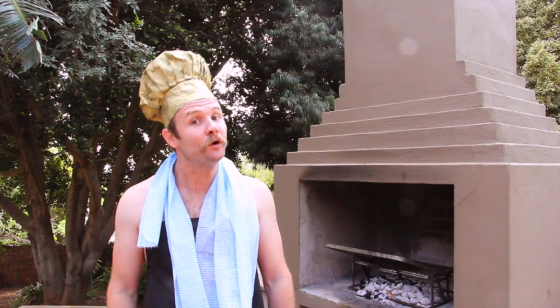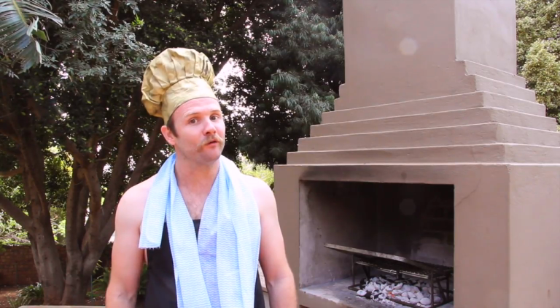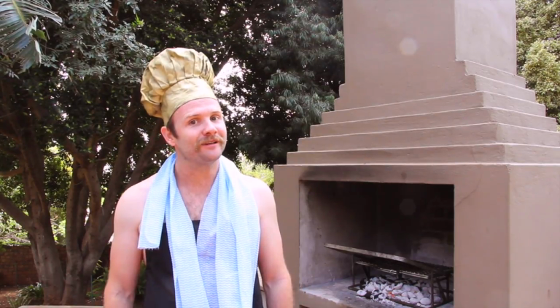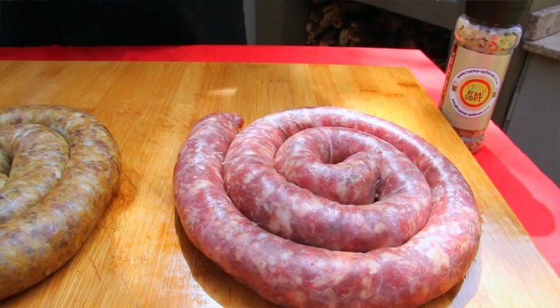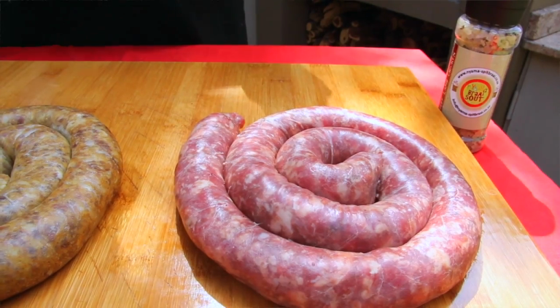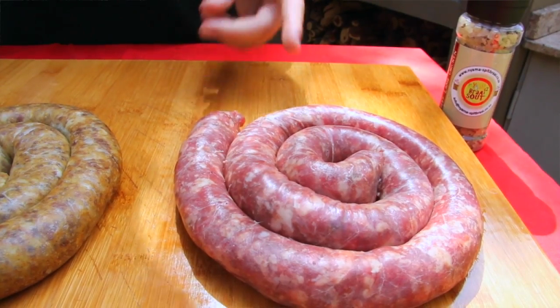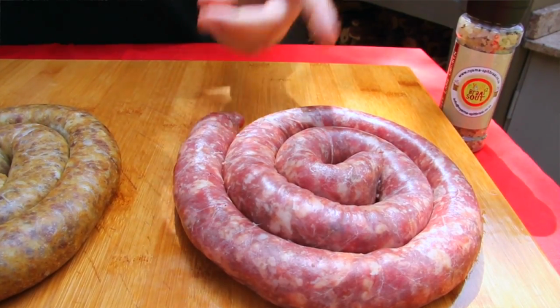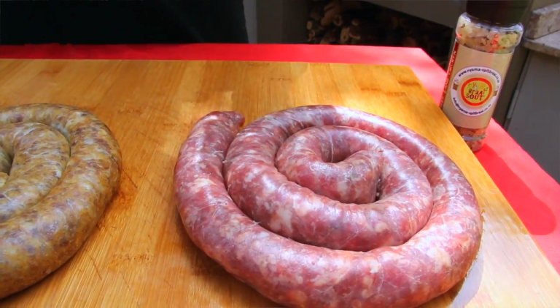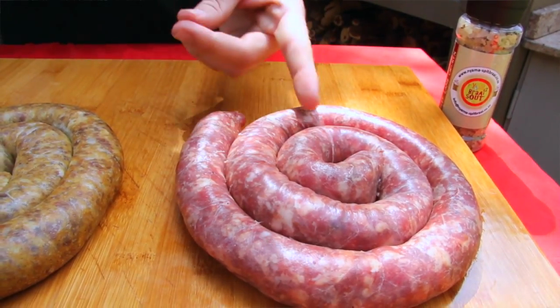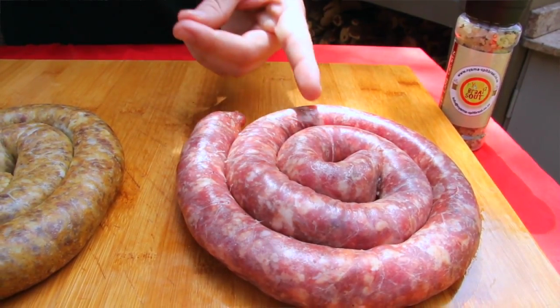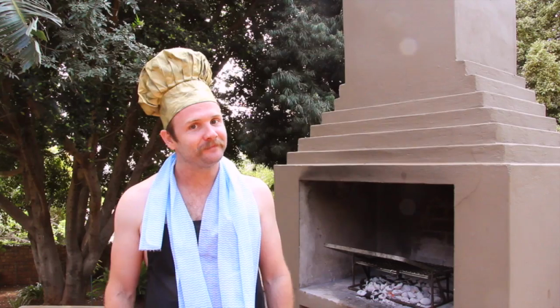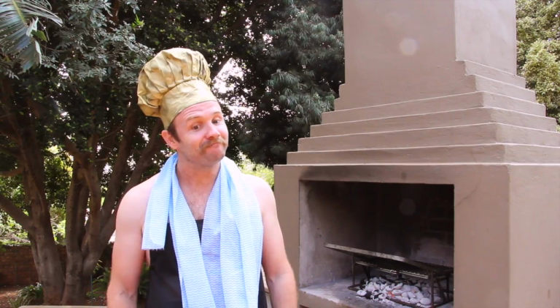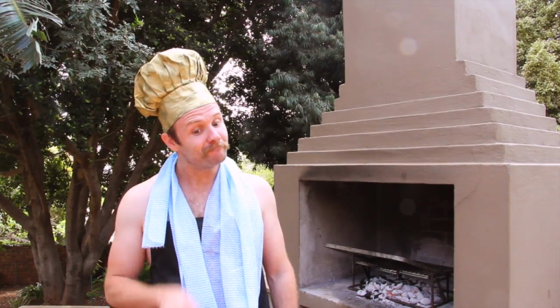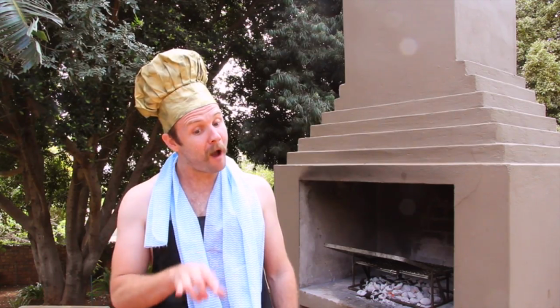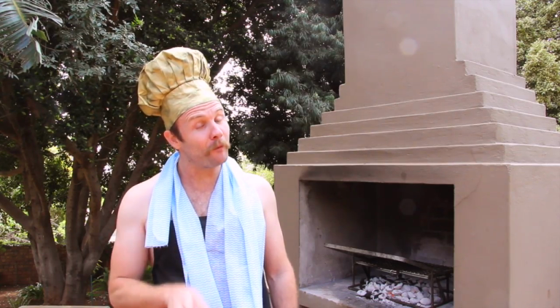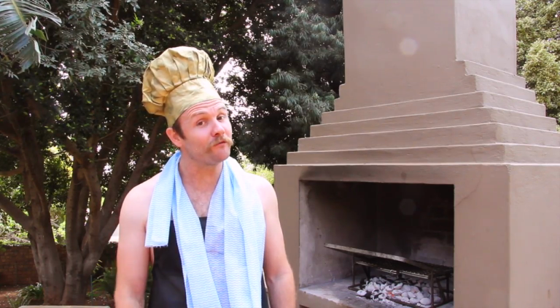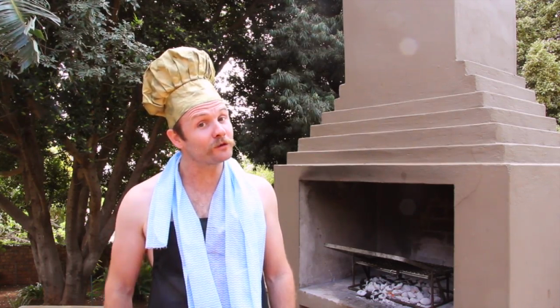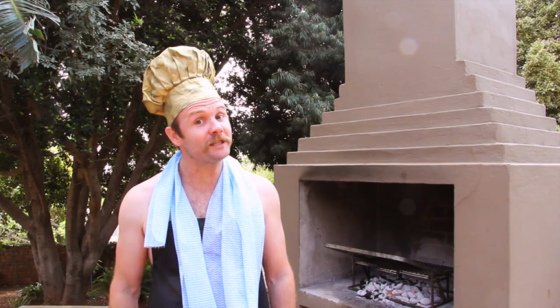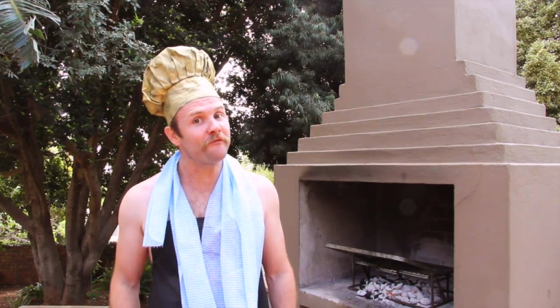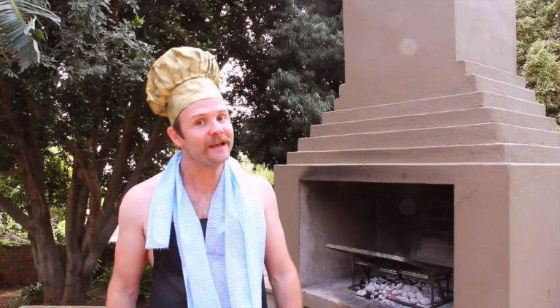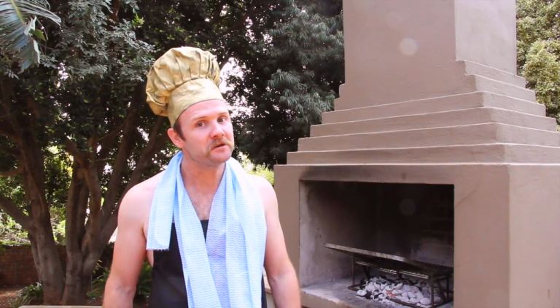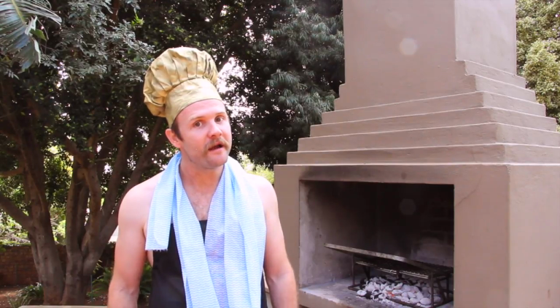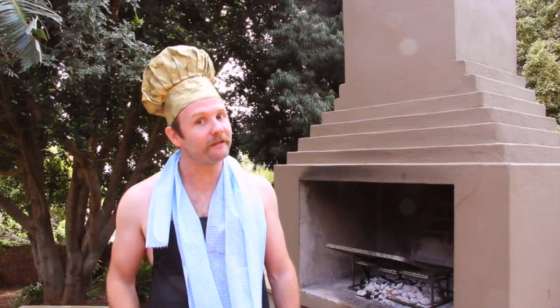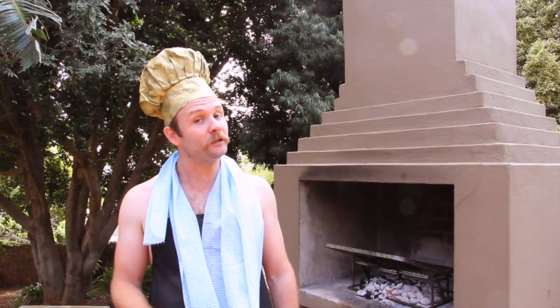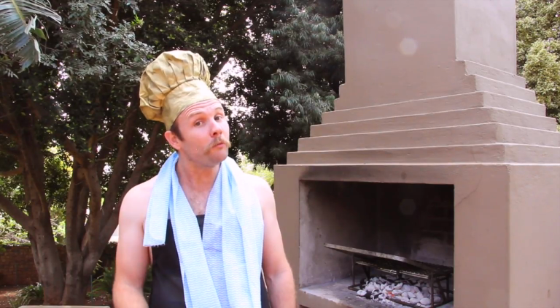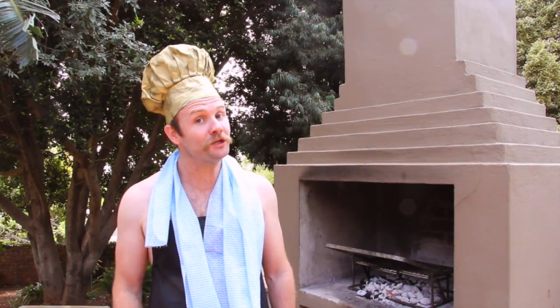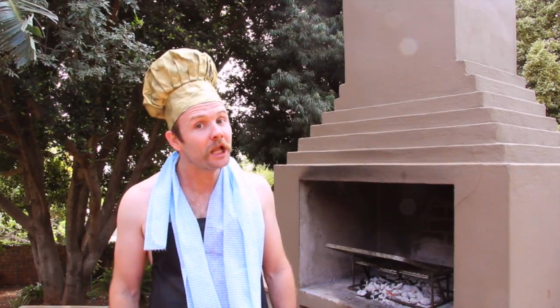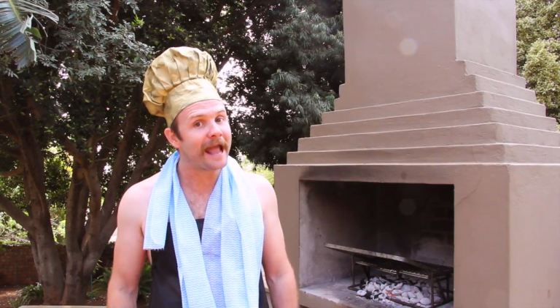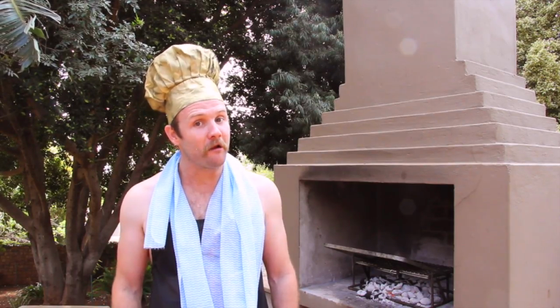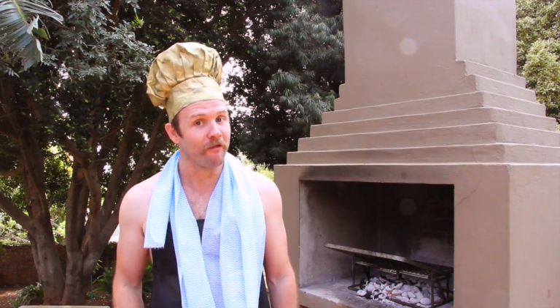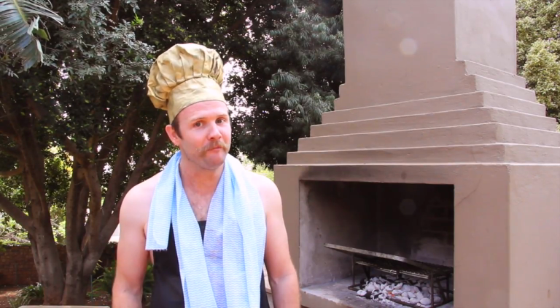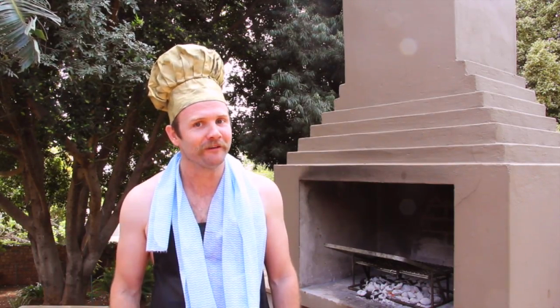Now the secret of boerewors is that it needs to be fresh. Our boerewors is so fresh that it is almost still hanging on the boere.